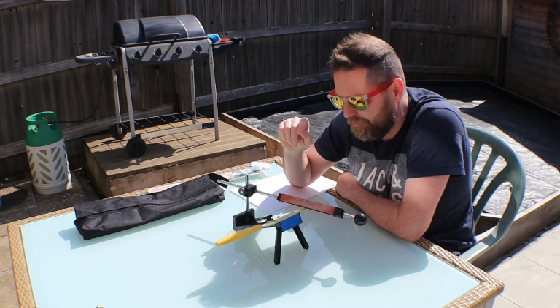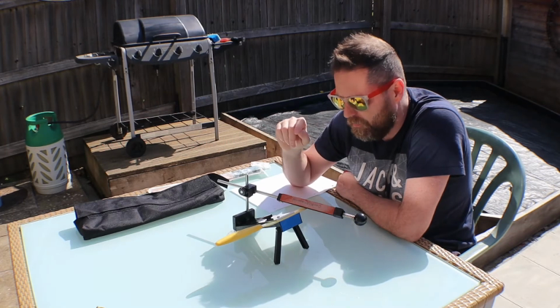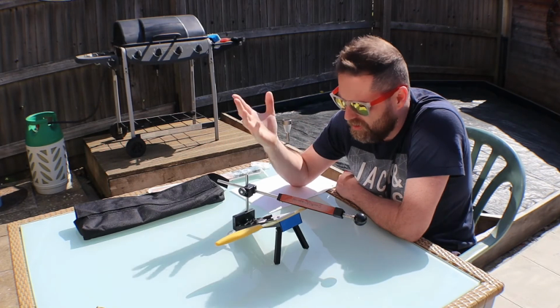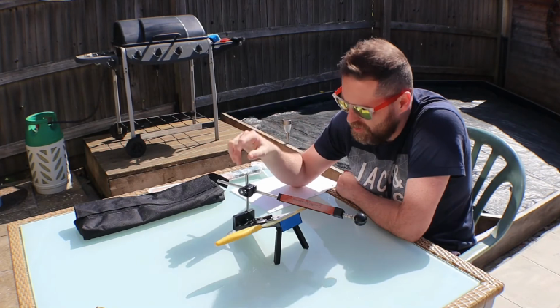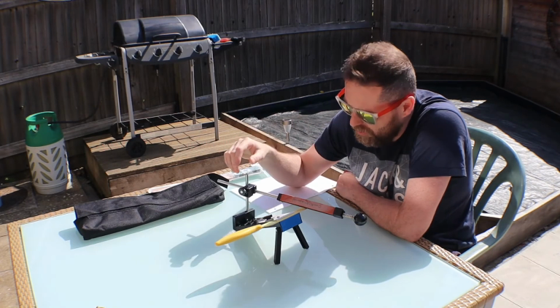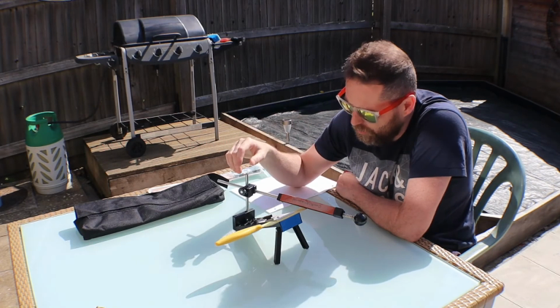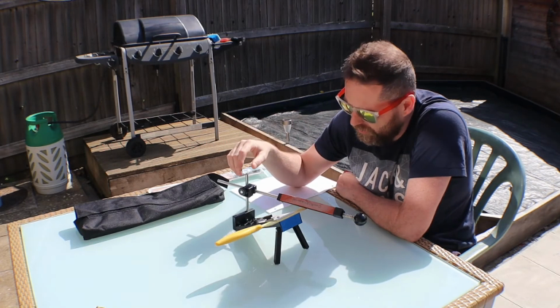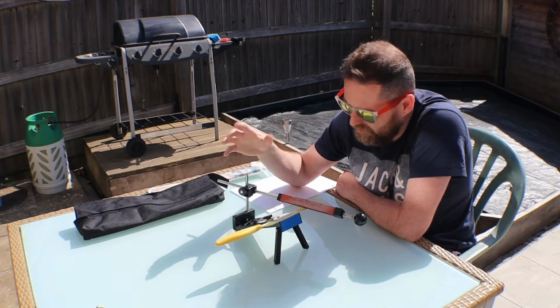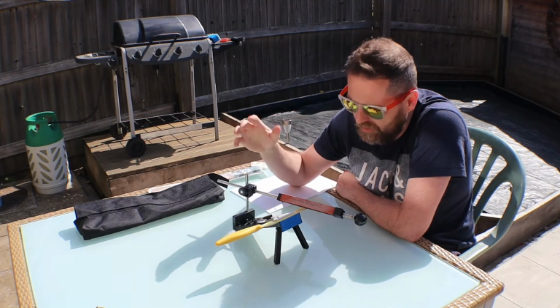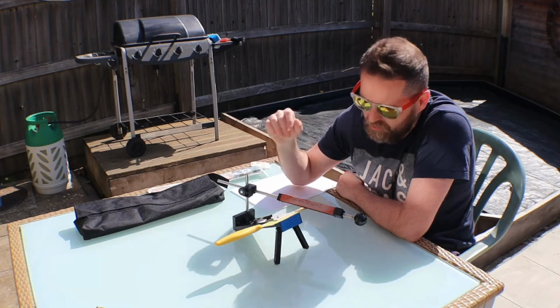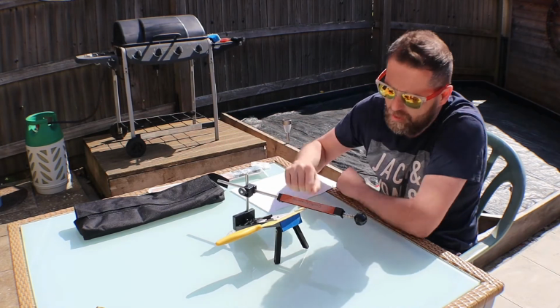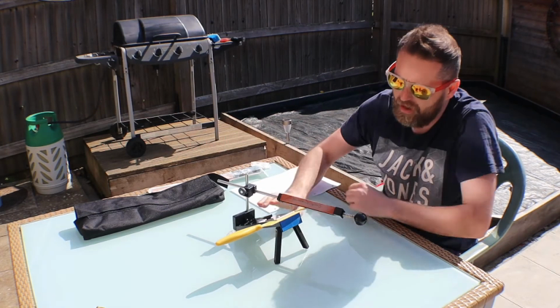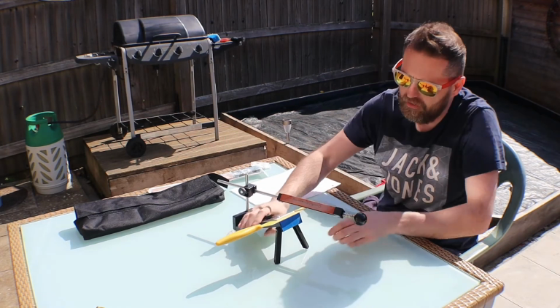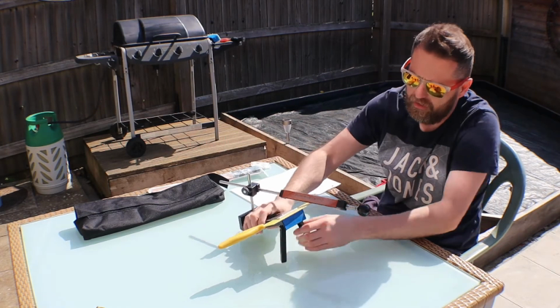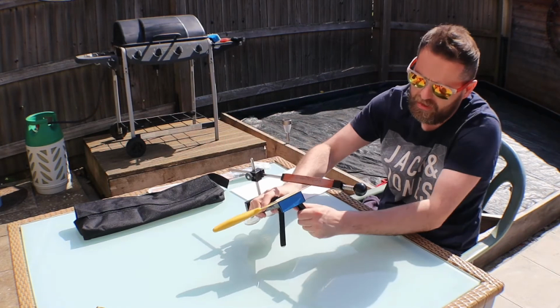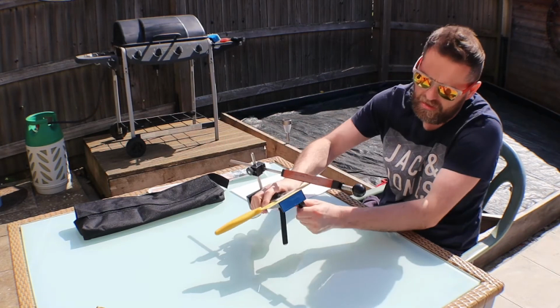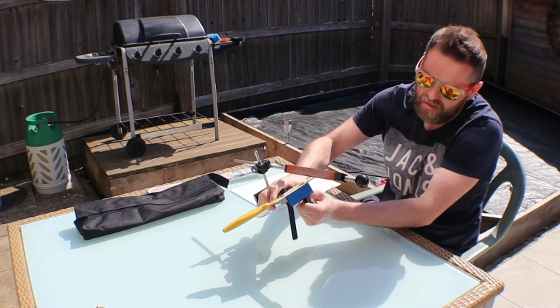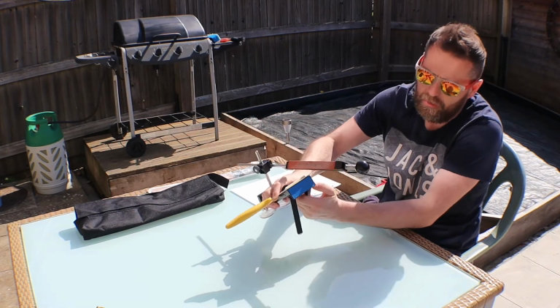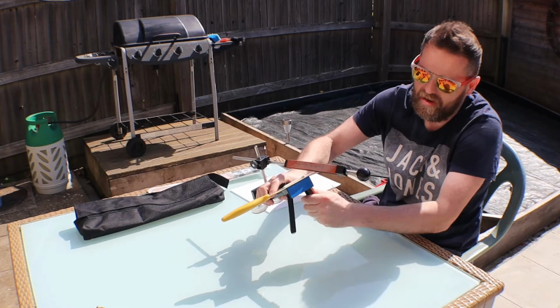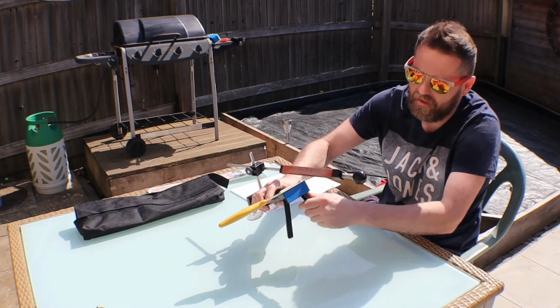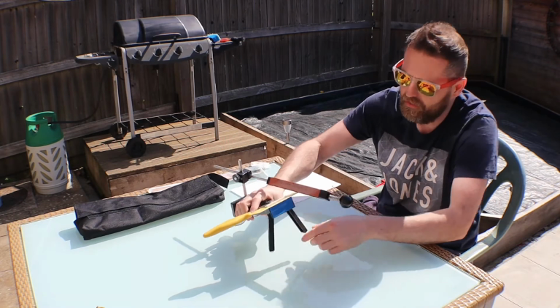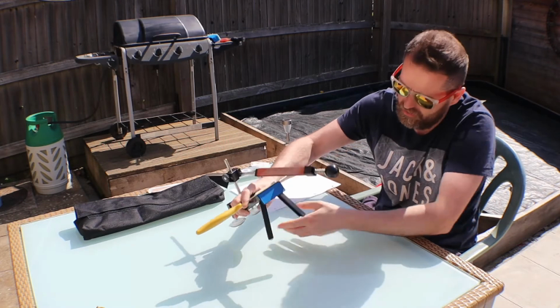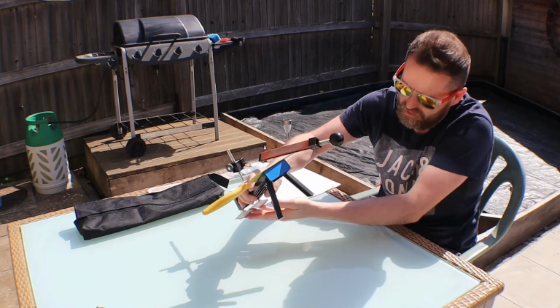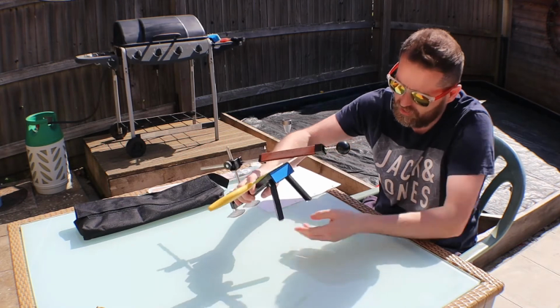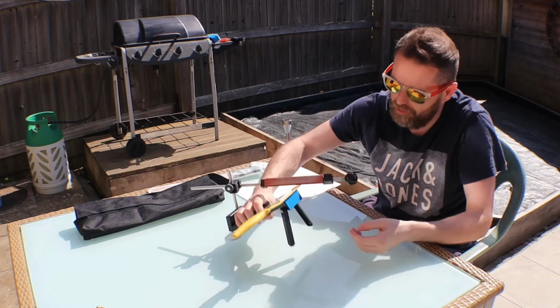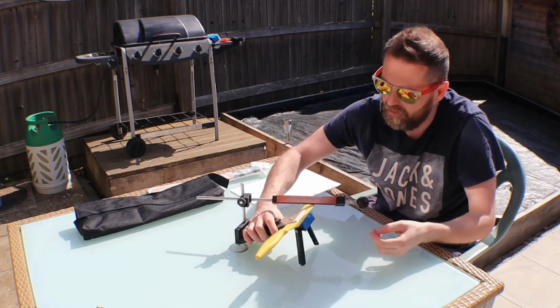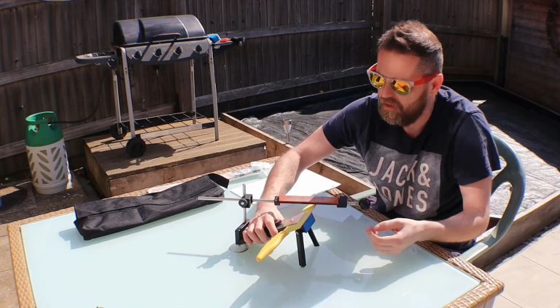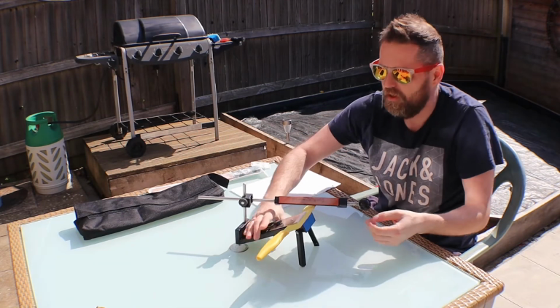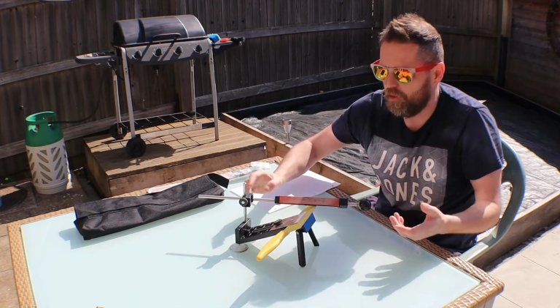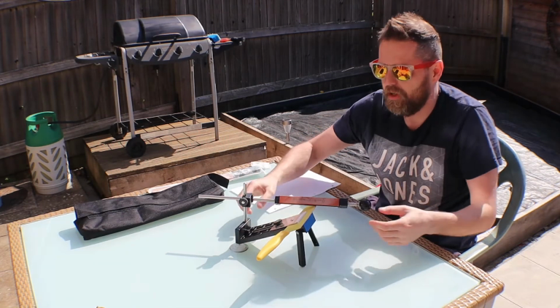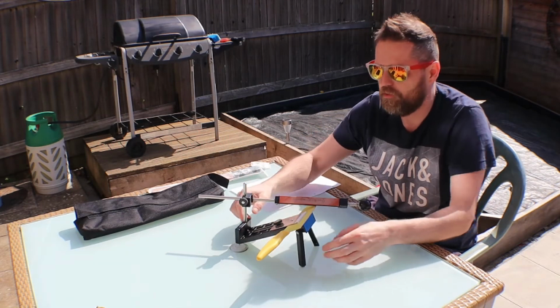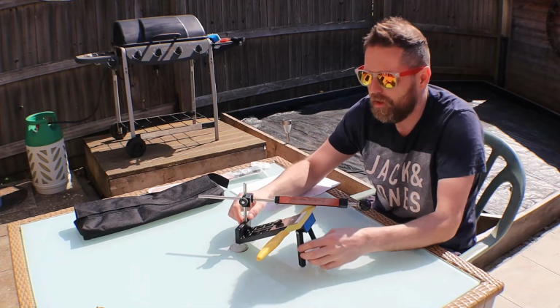This is quite a simple thing - it's flat pack, these legs bend down, that kind of thing, with suckers on the back for a bit of grip.